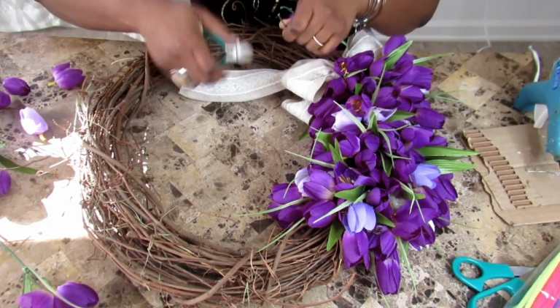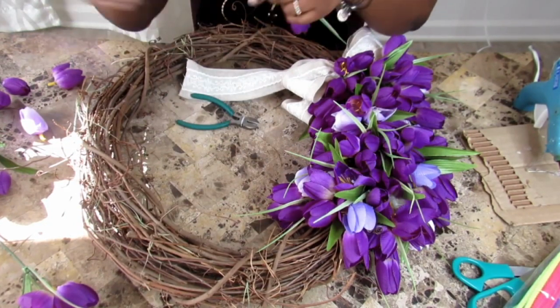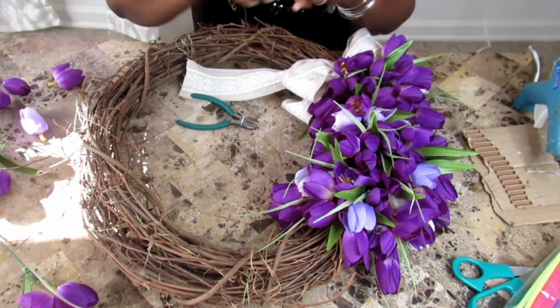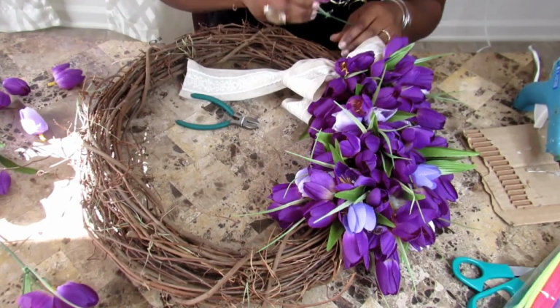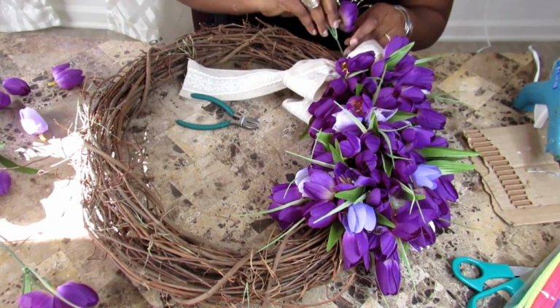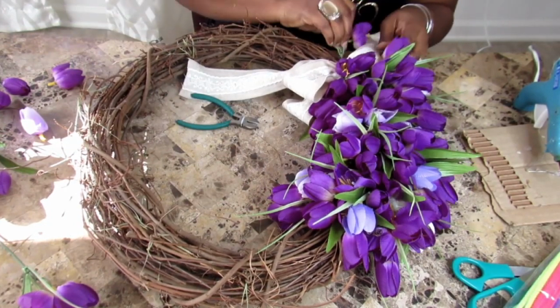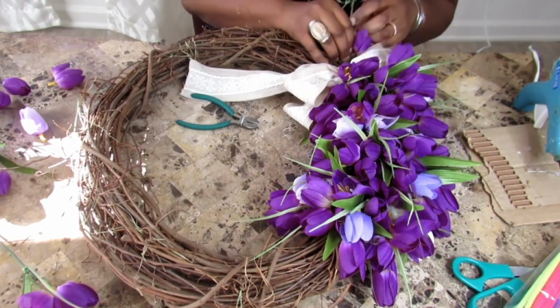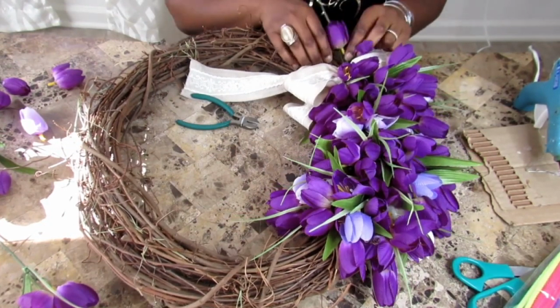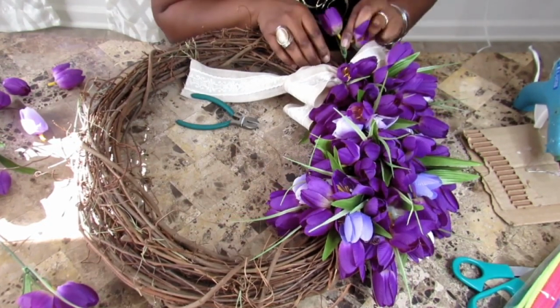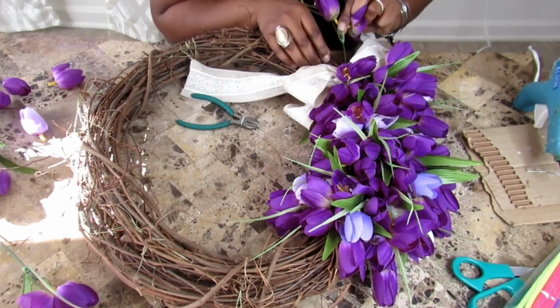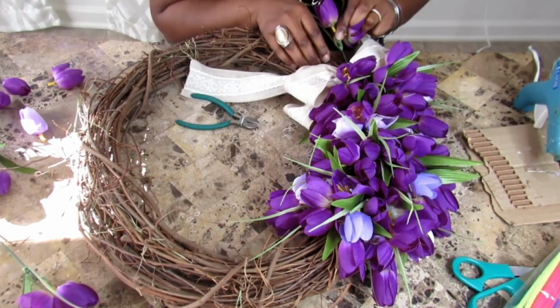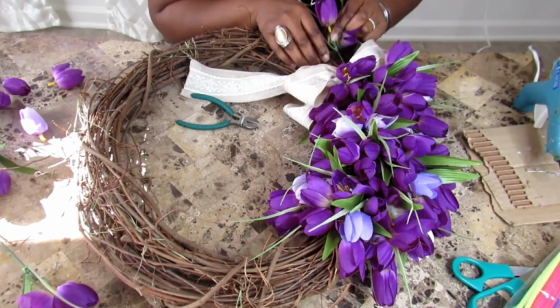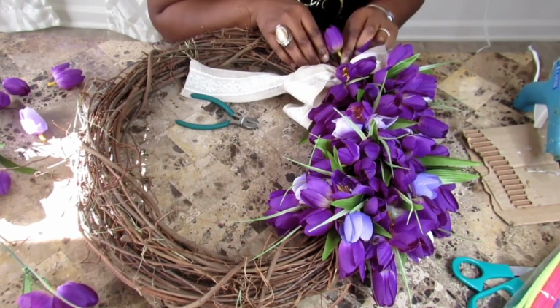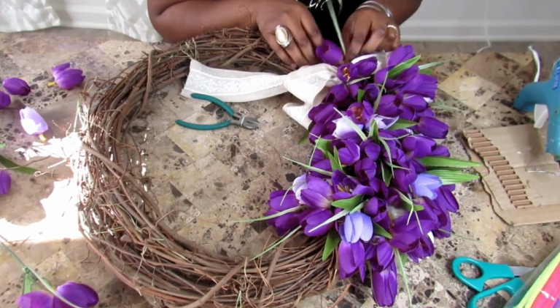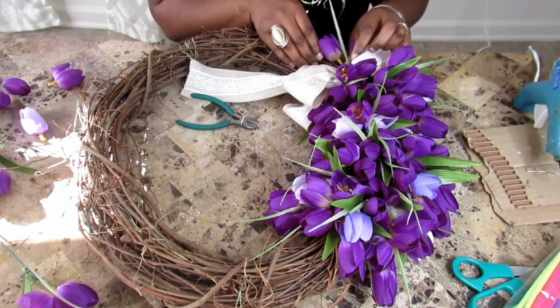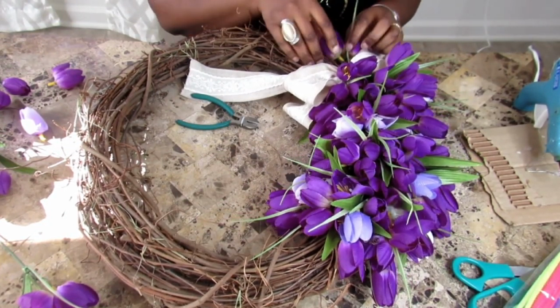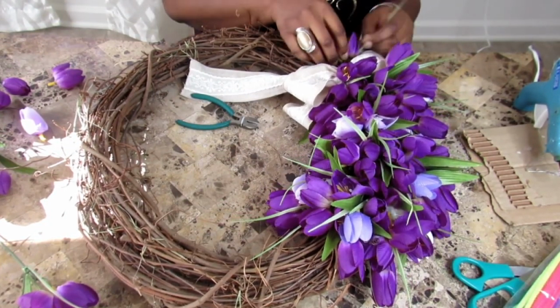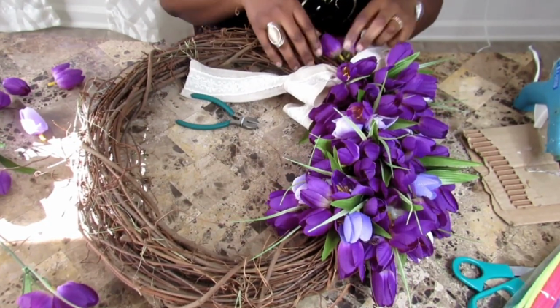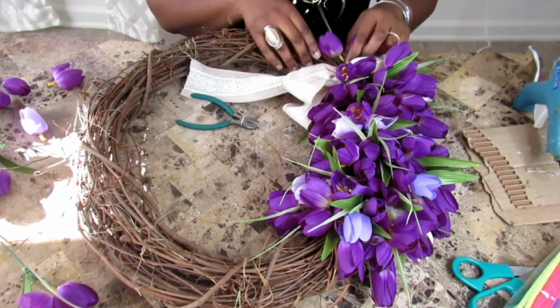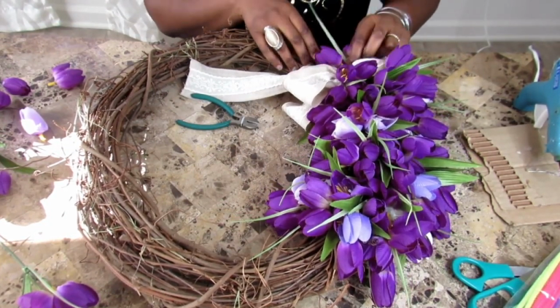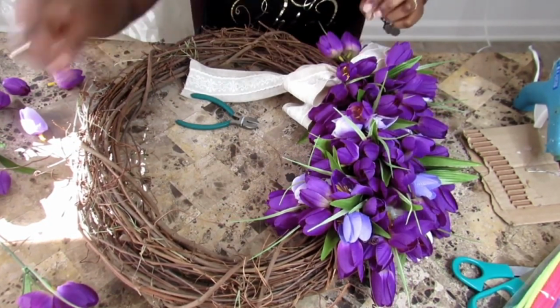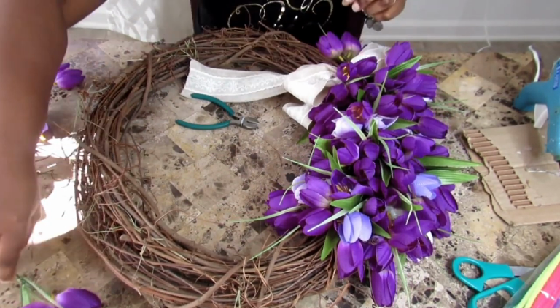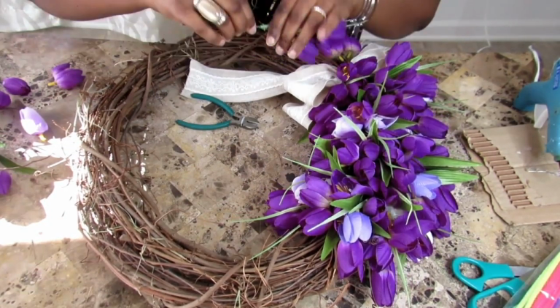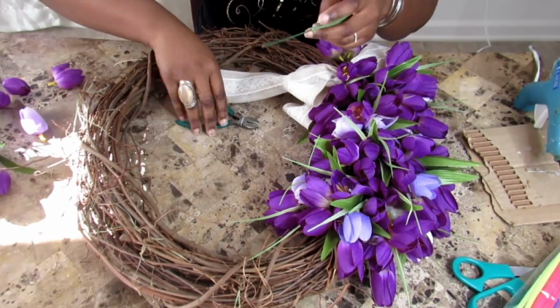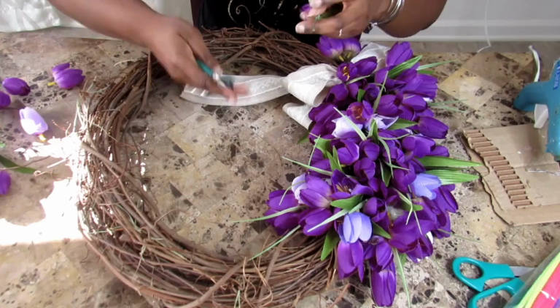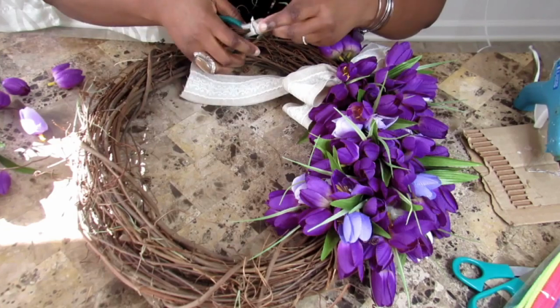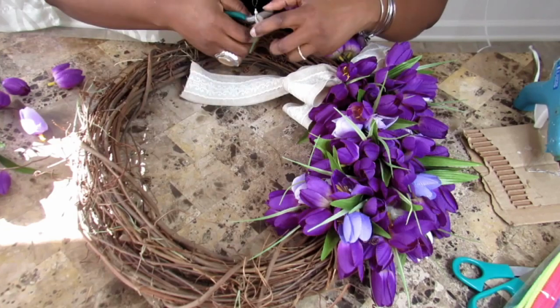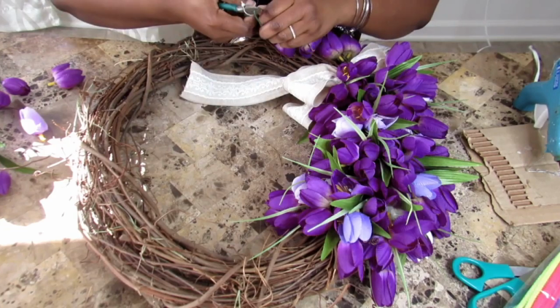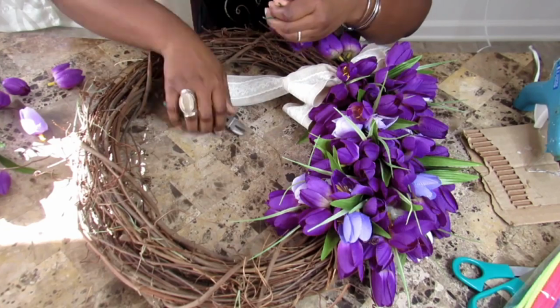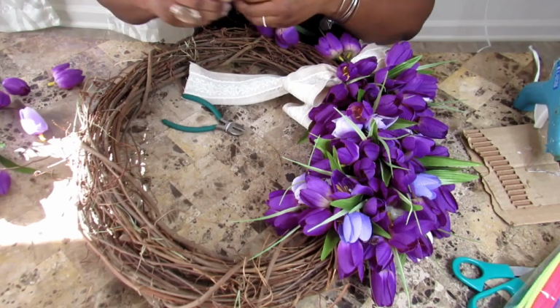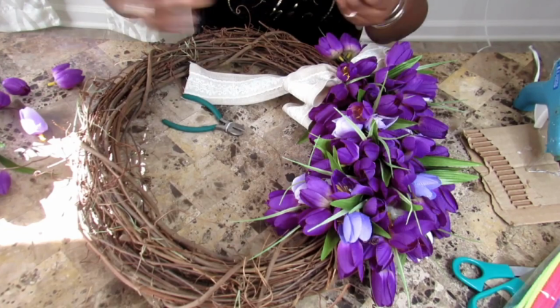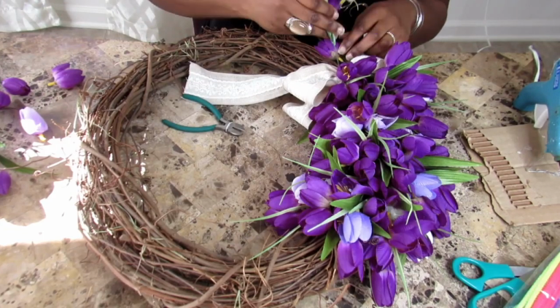I'm going to go ahead and repeat the same process that I did to the top of the bow to the bottom.